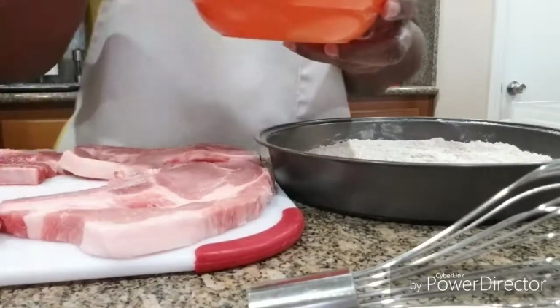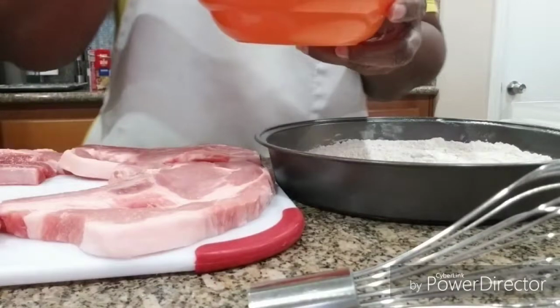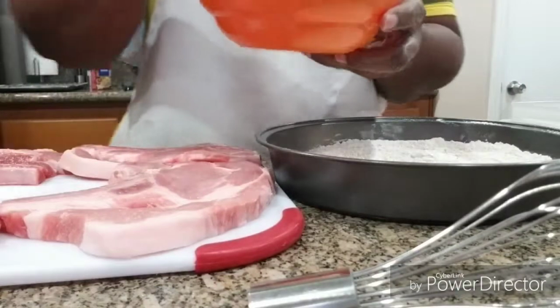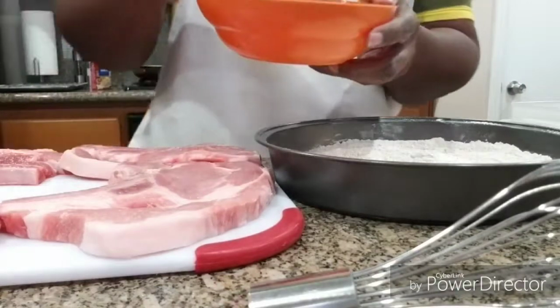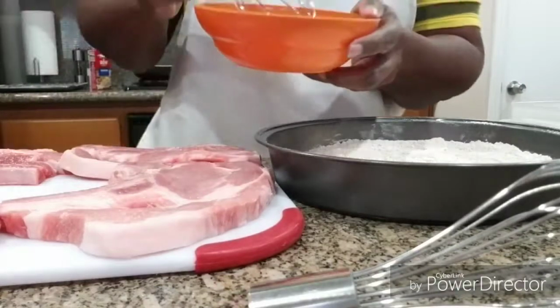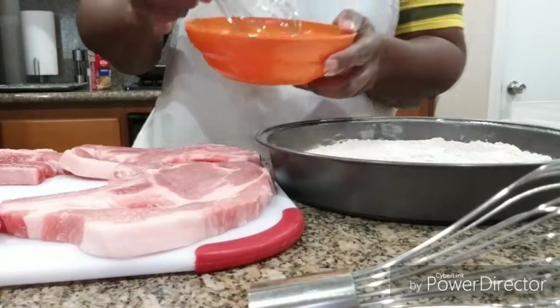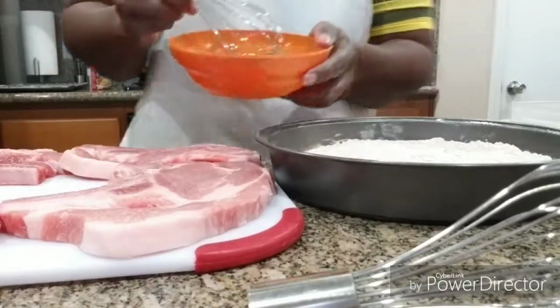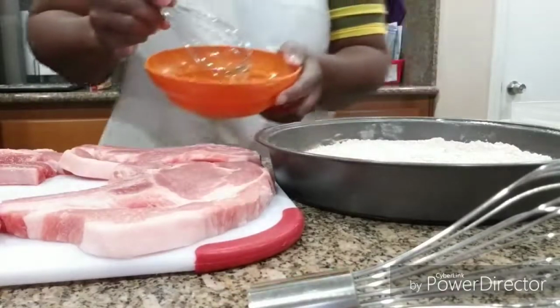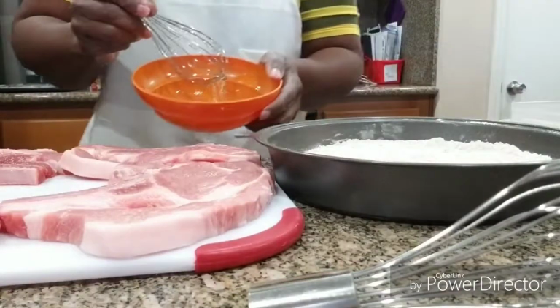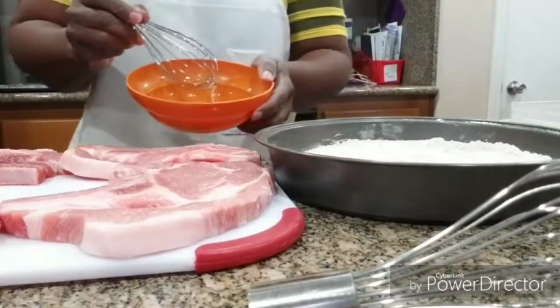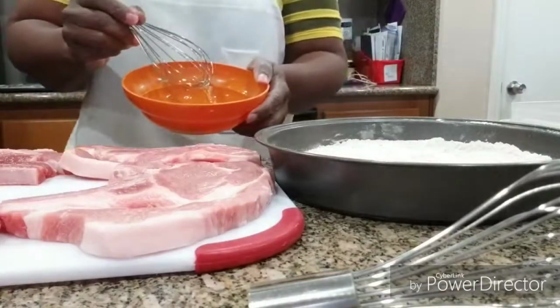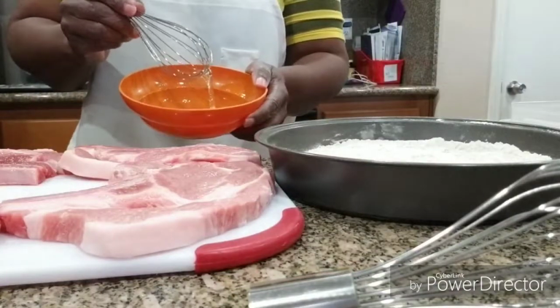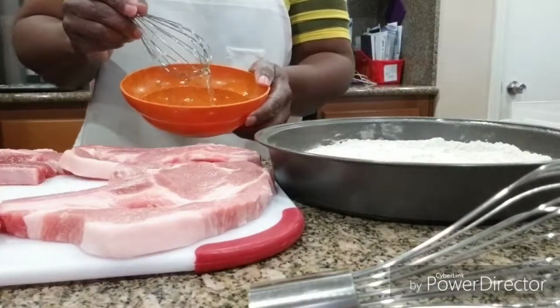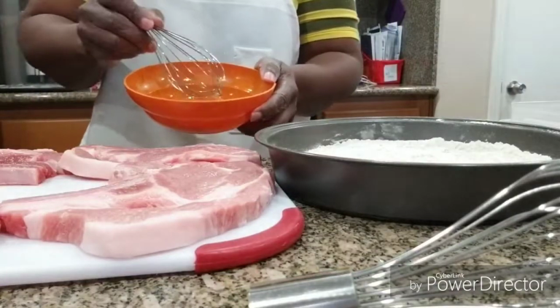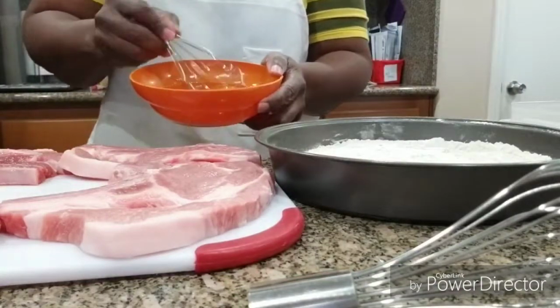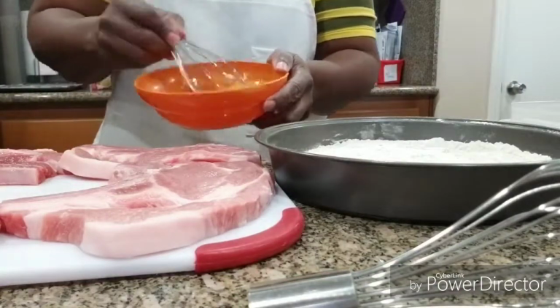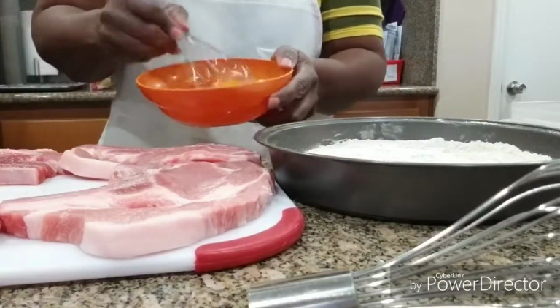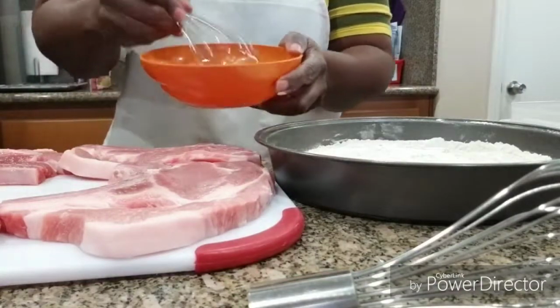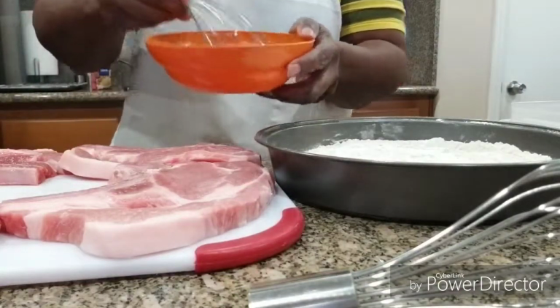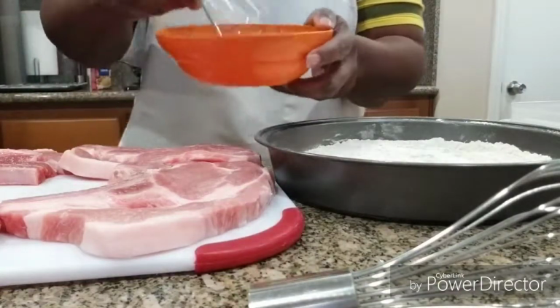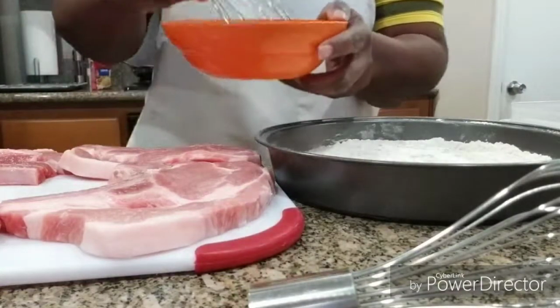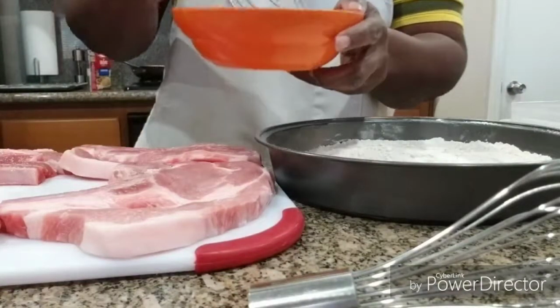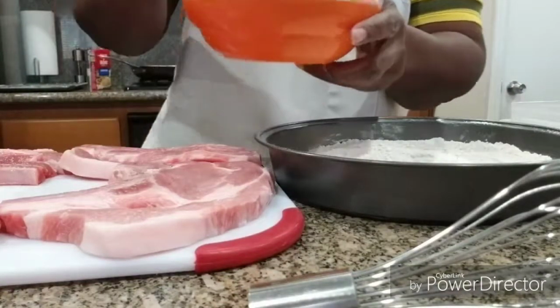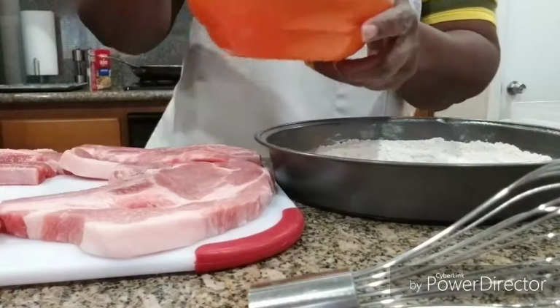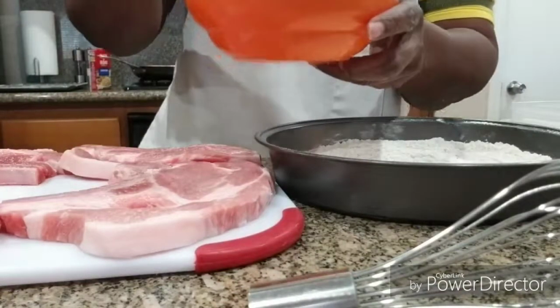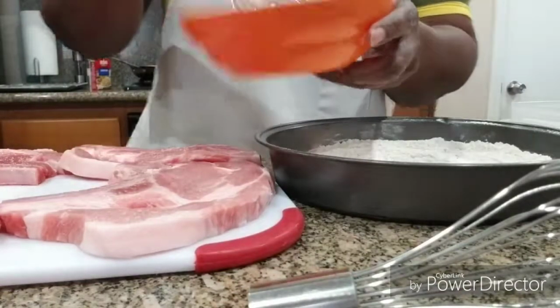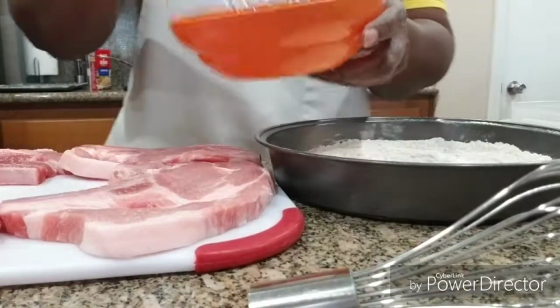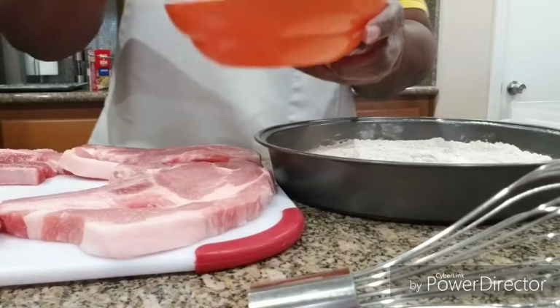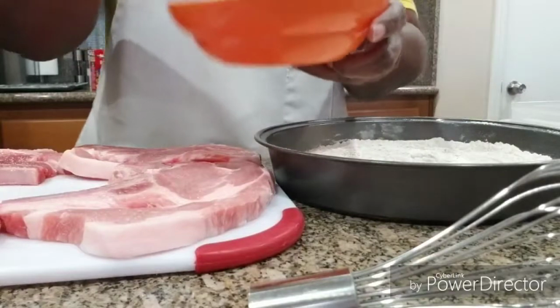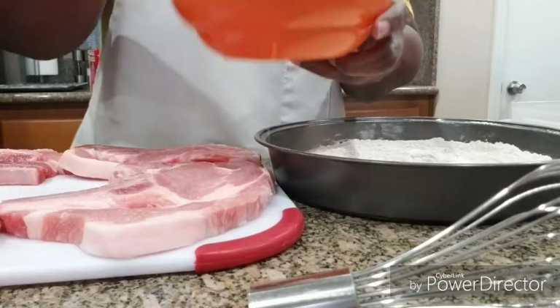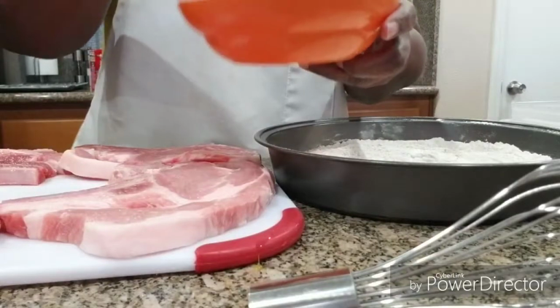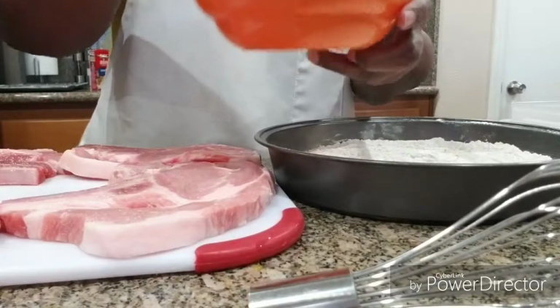Okay, I'm back. I got my two eggs in the bowl and I'm just going to whisk these up.